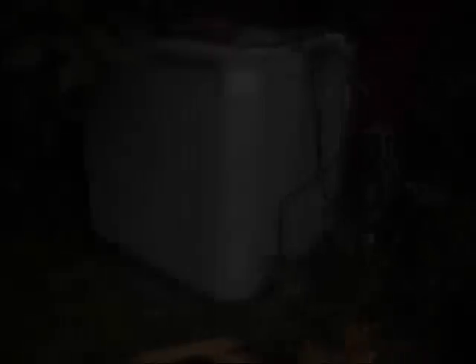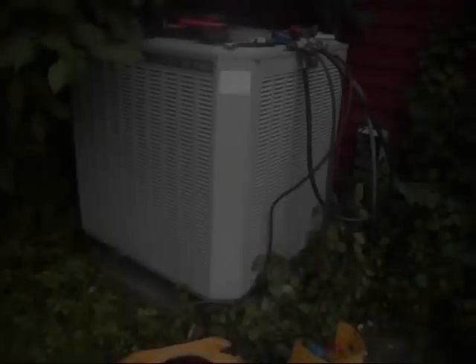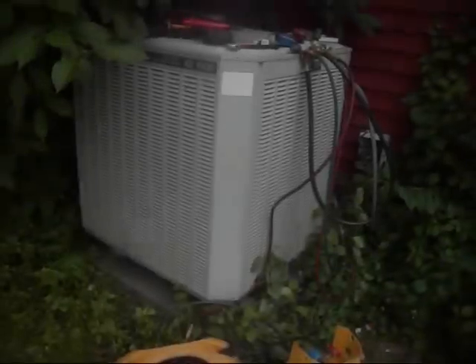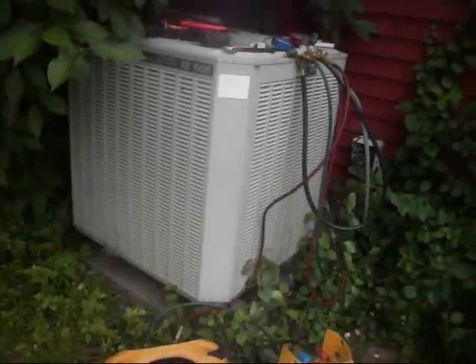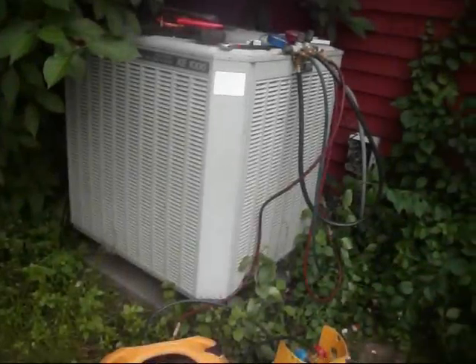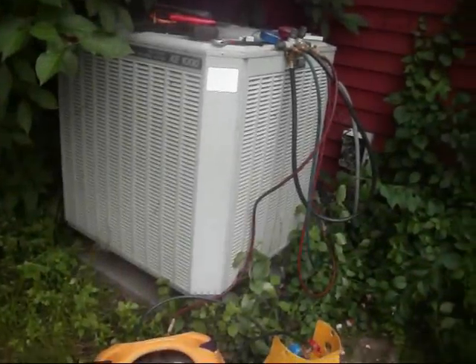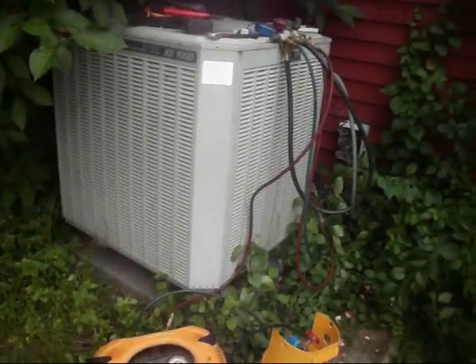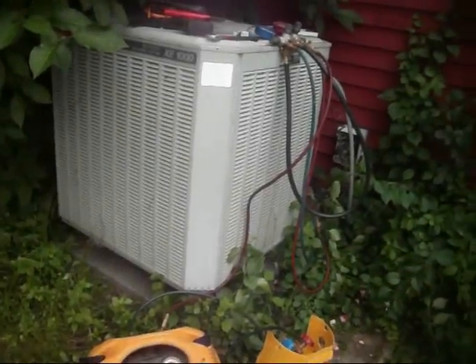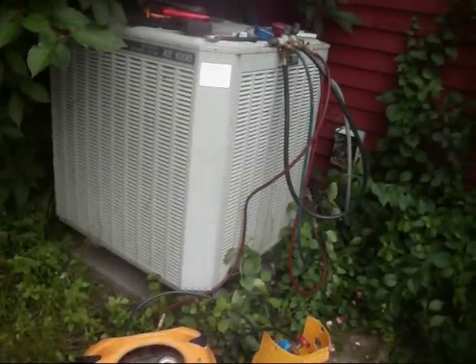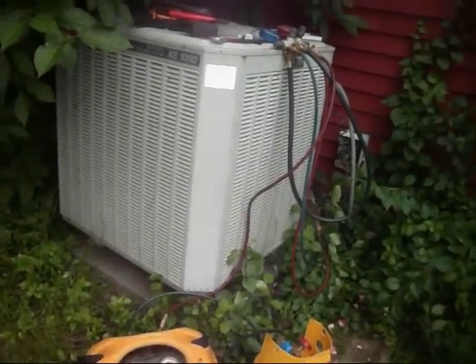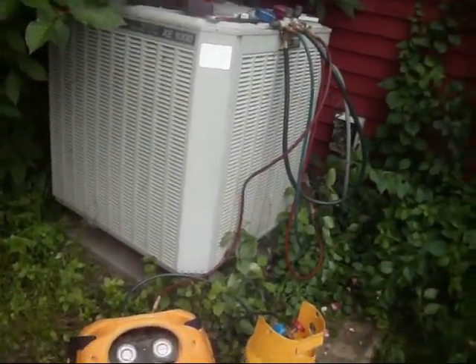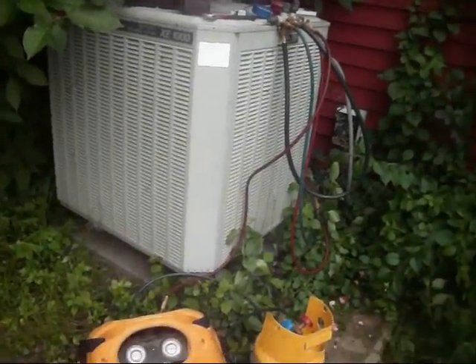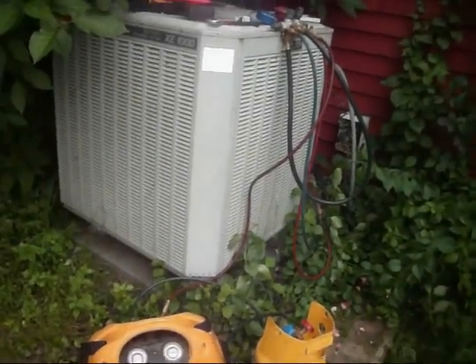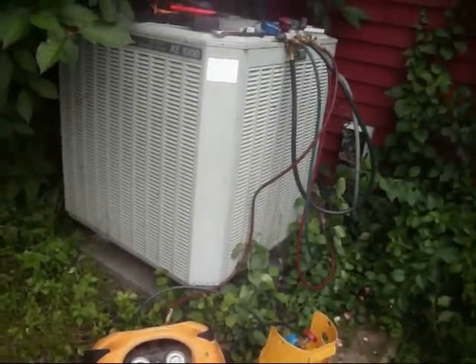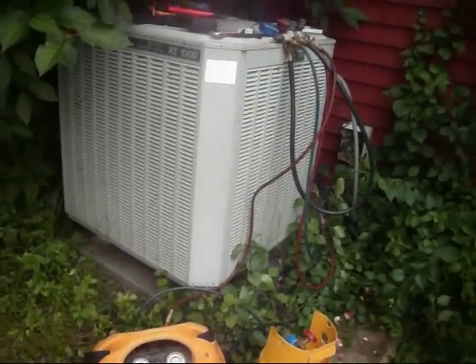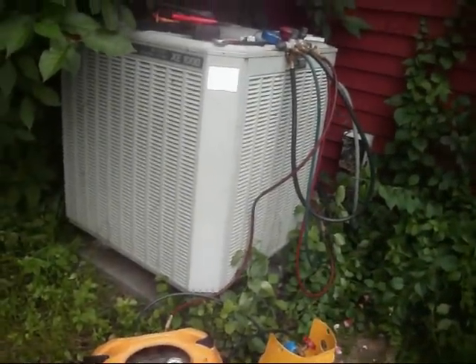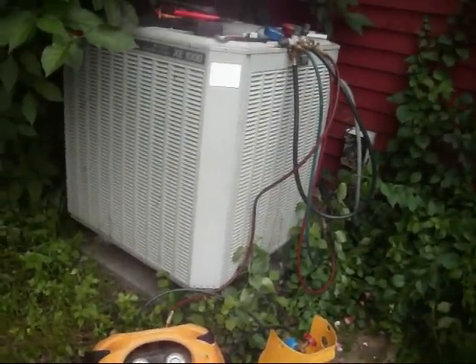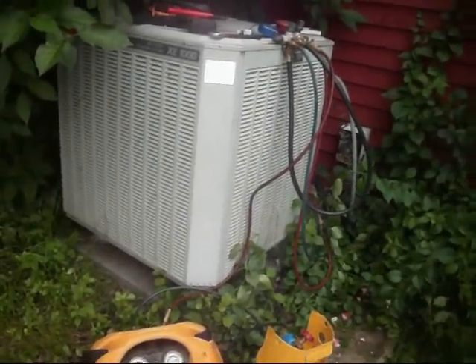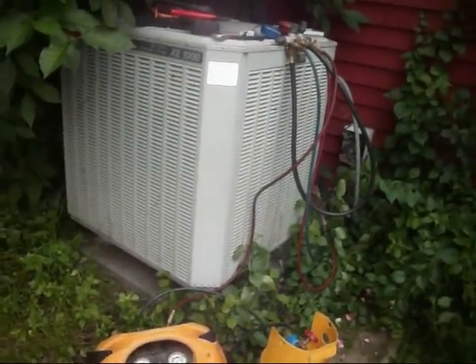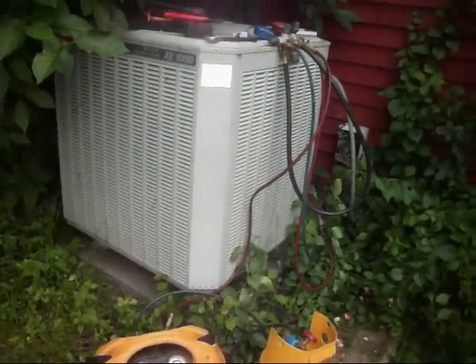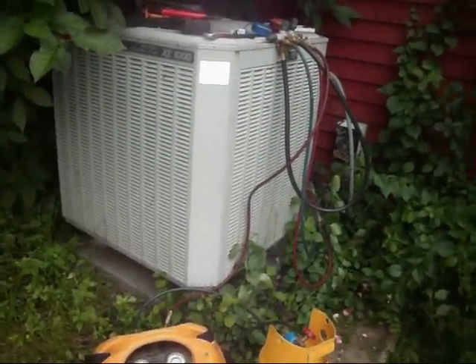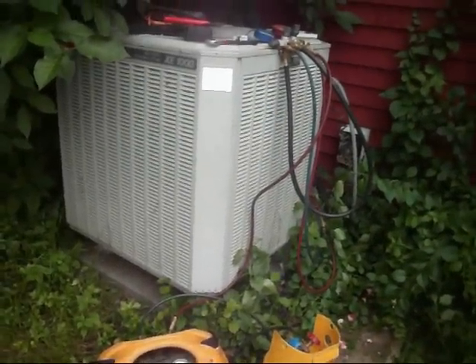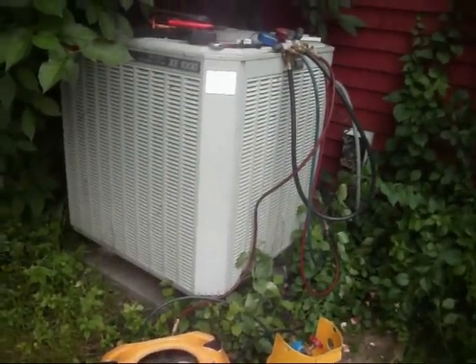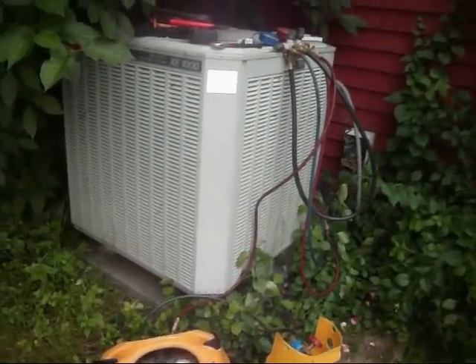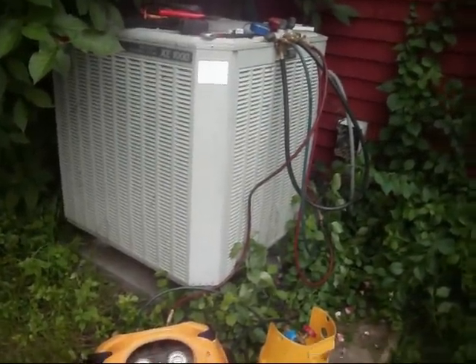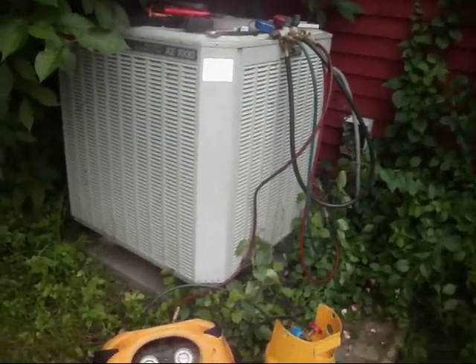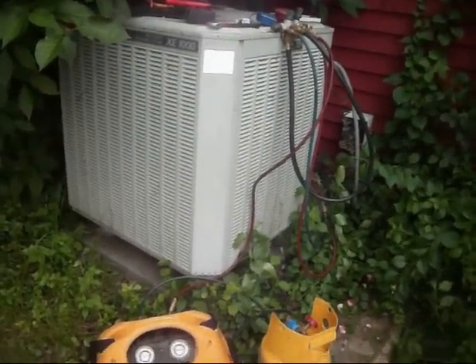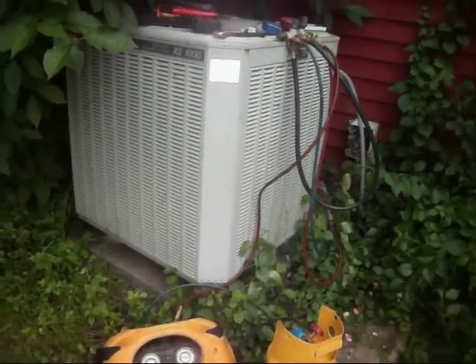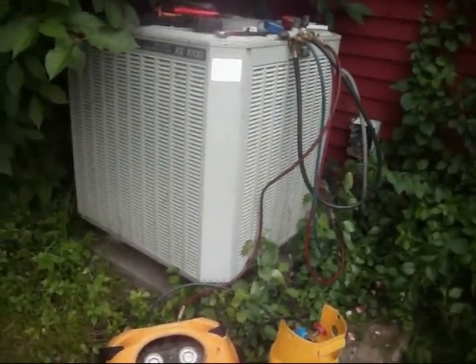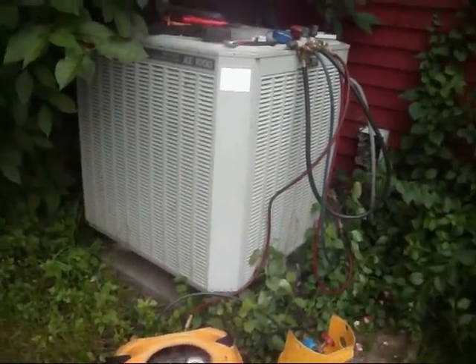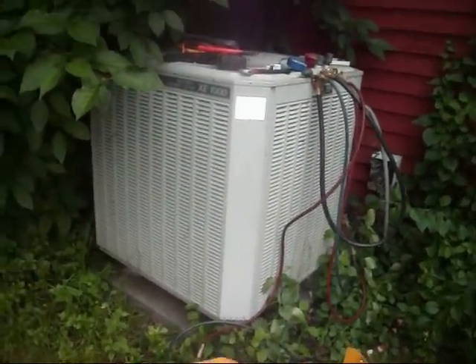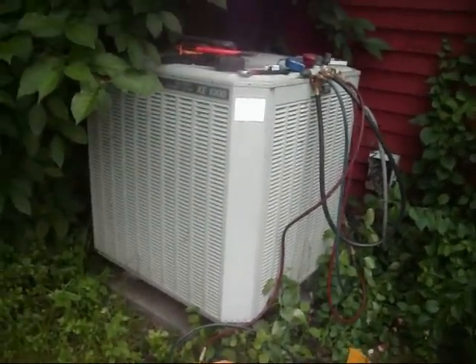They are removing all of the R-22 refrigerant from the Trane unit.